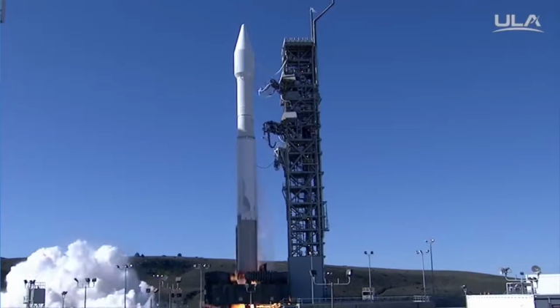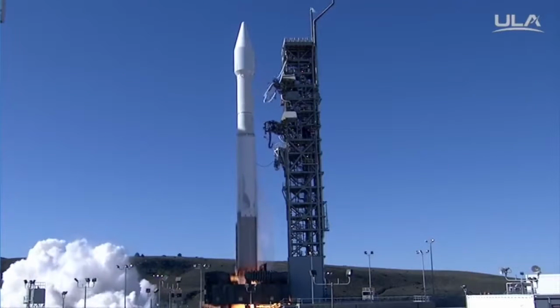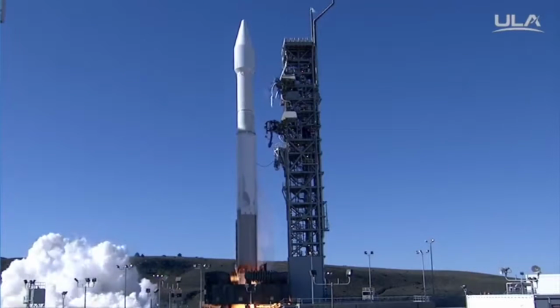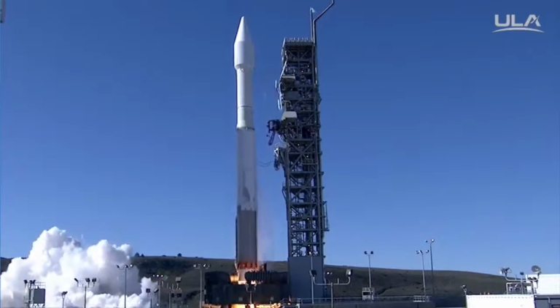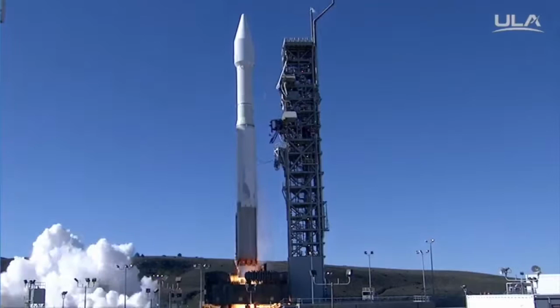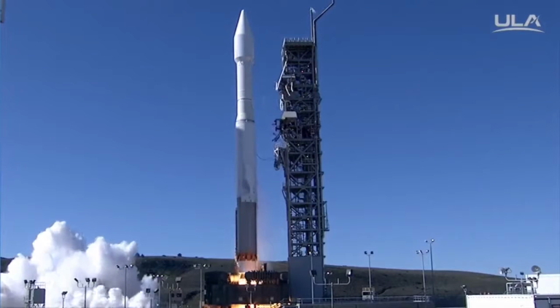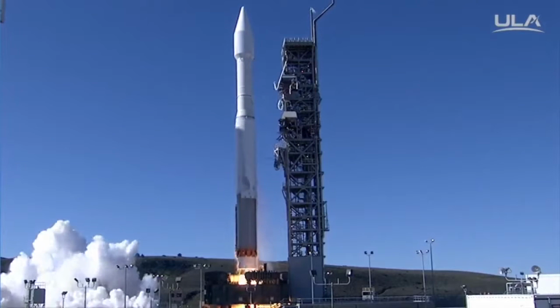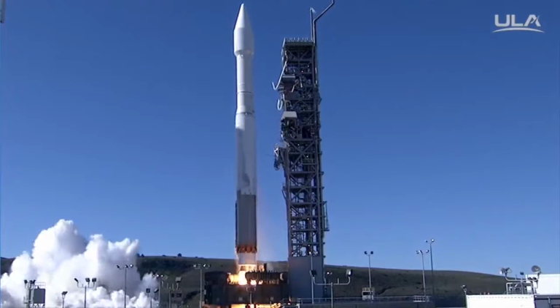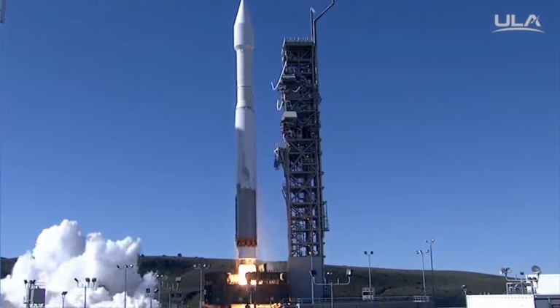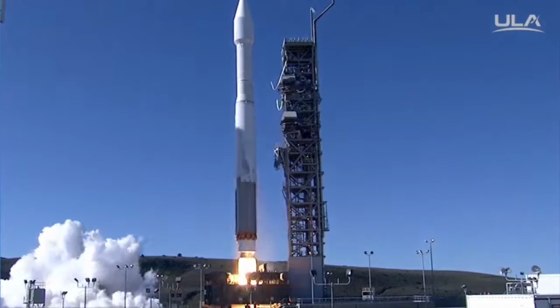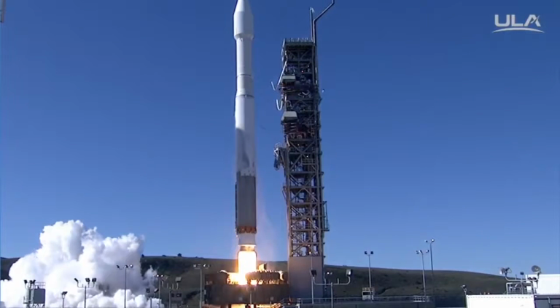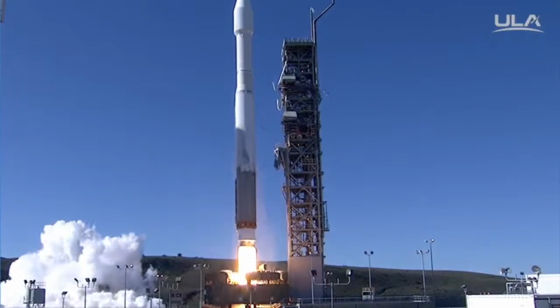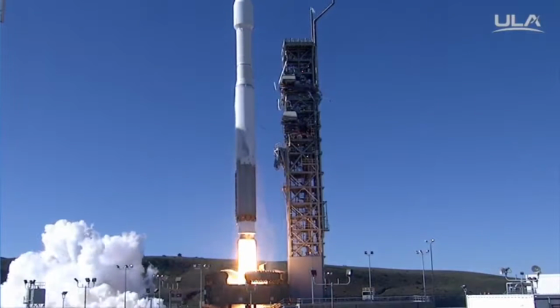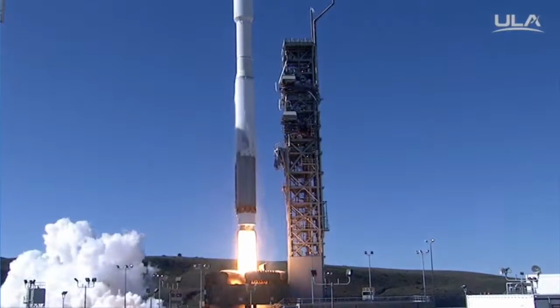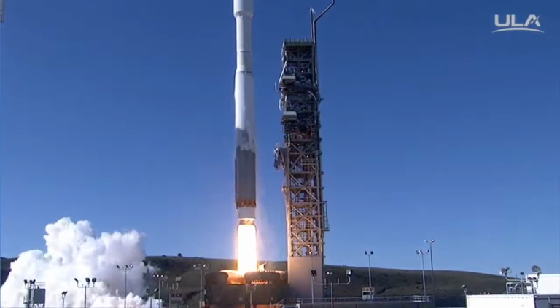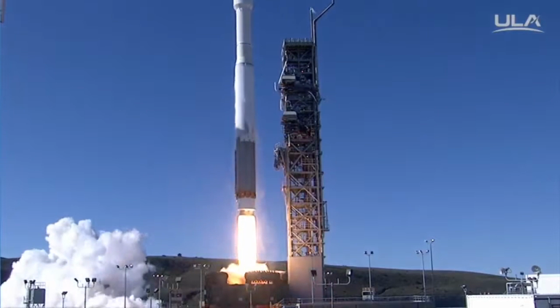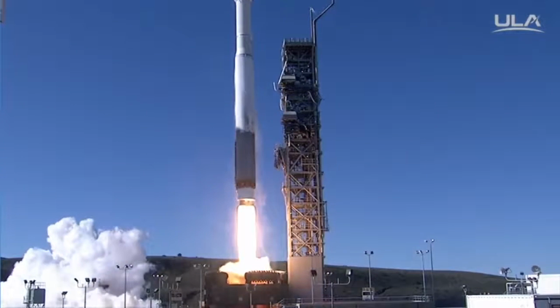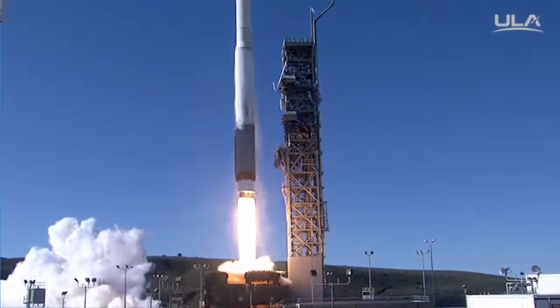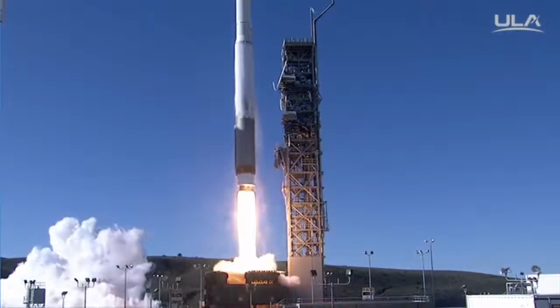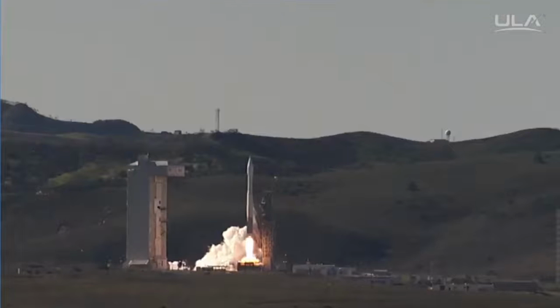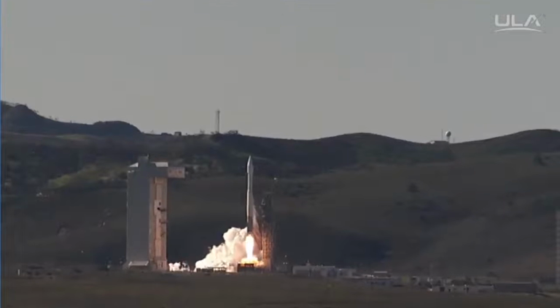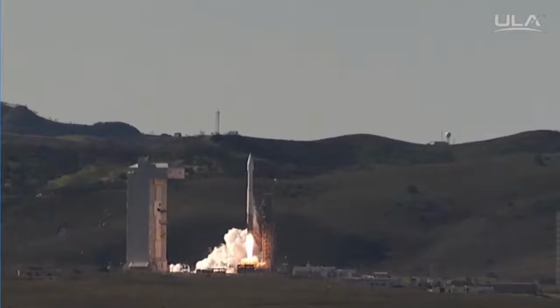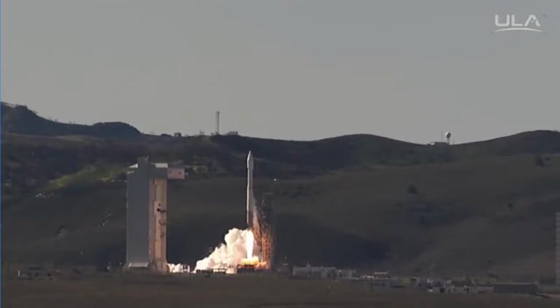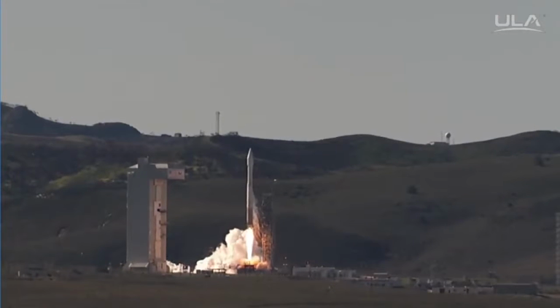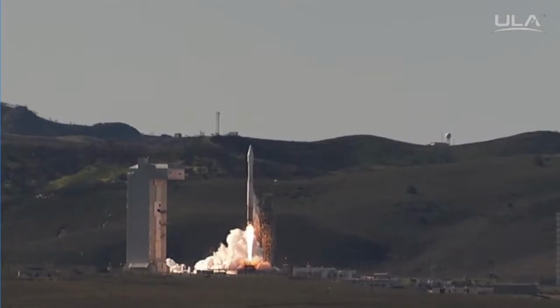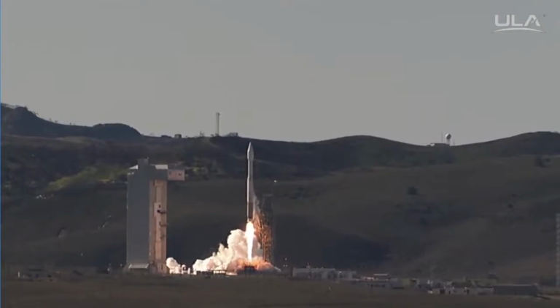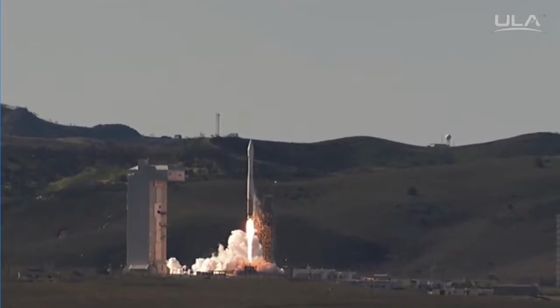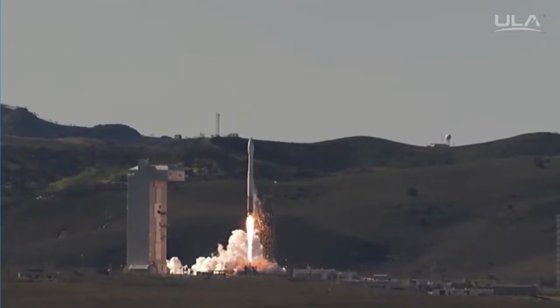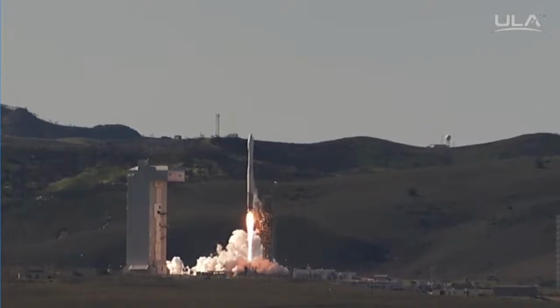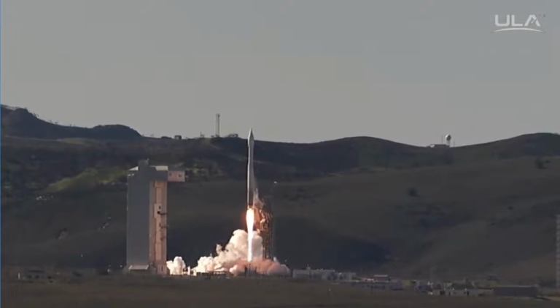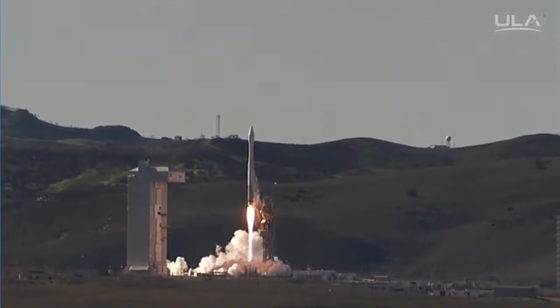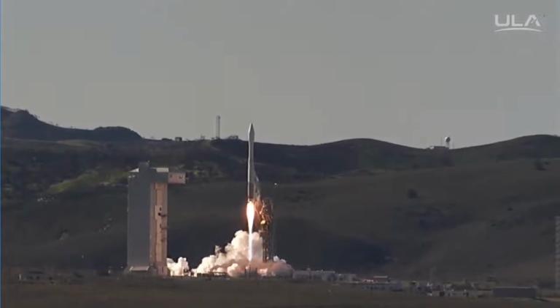Liftoff of the United Launch Alliance Atlas V rocket carrying the NROL-79 mission for the National Reconnaissance Office.